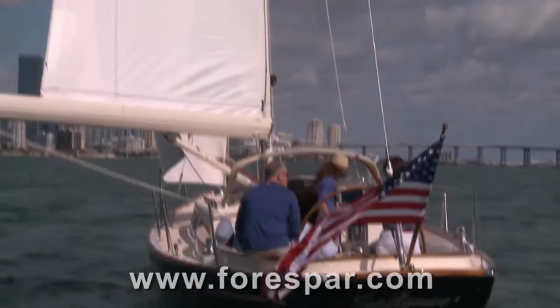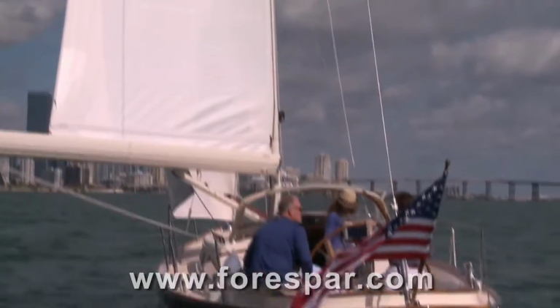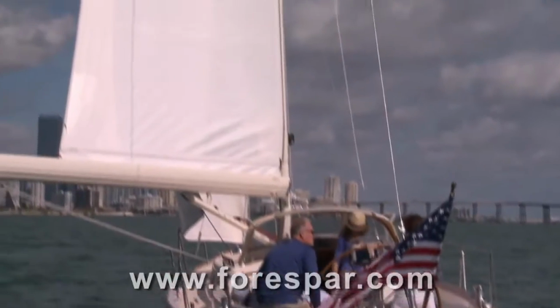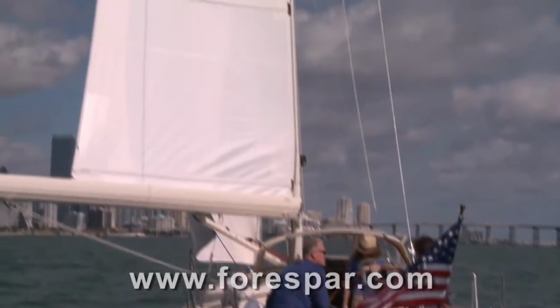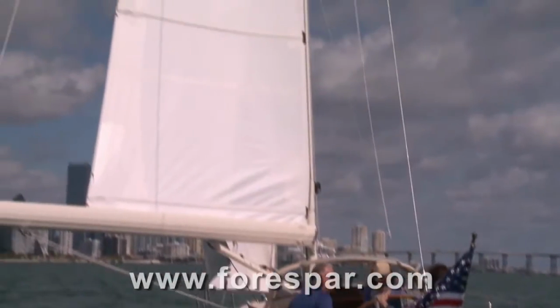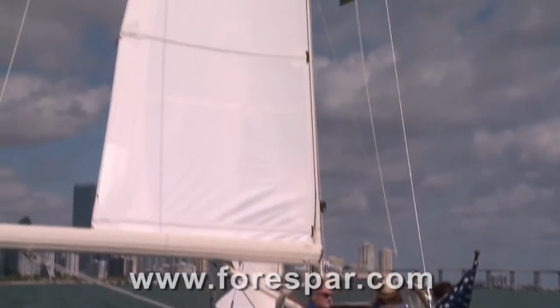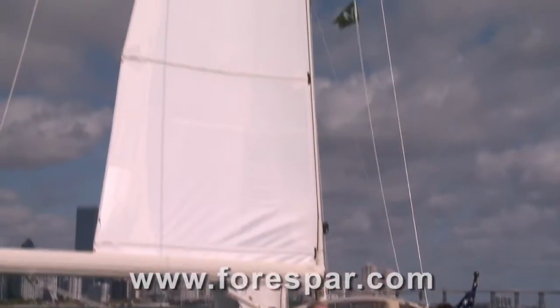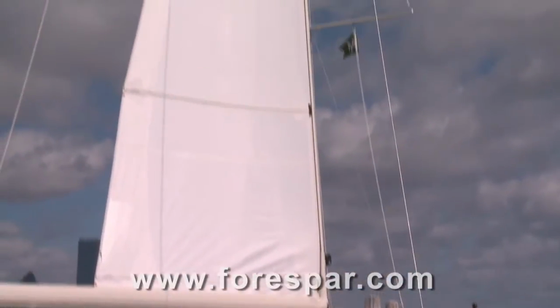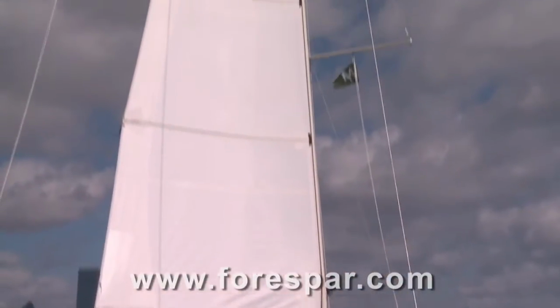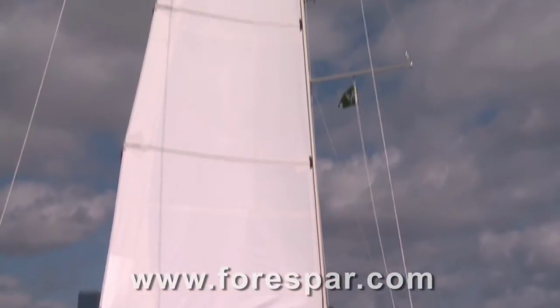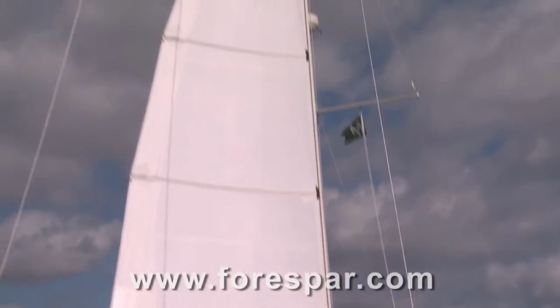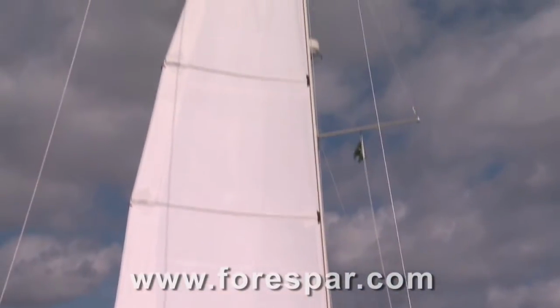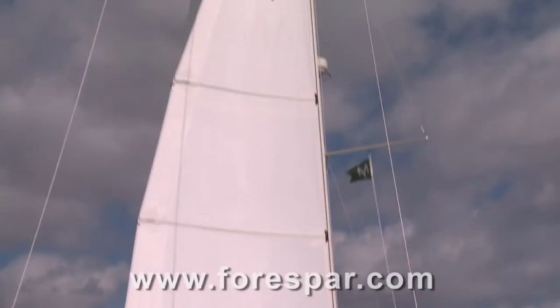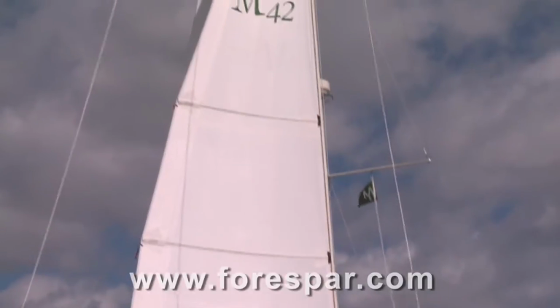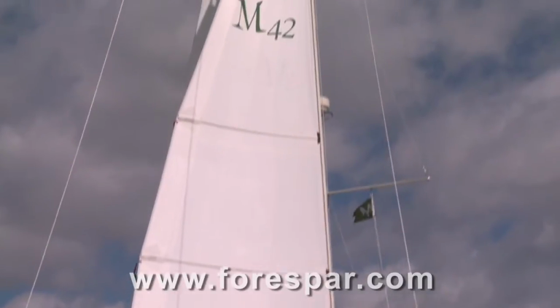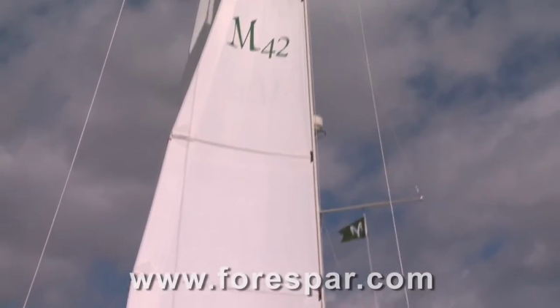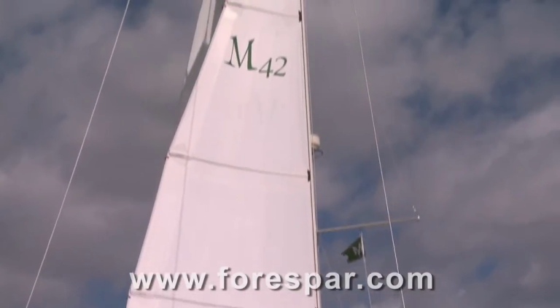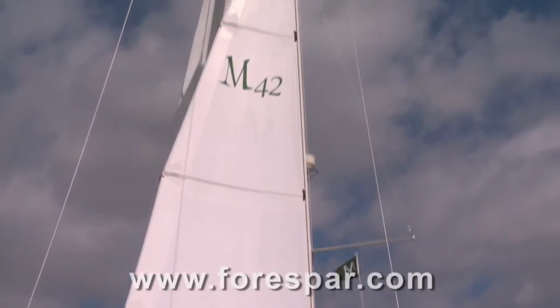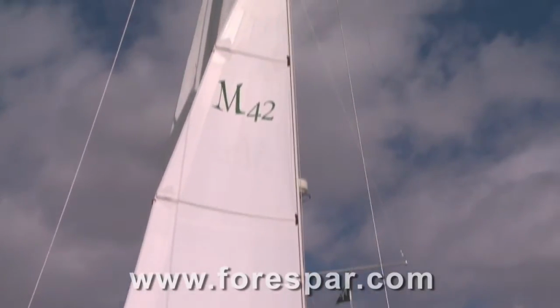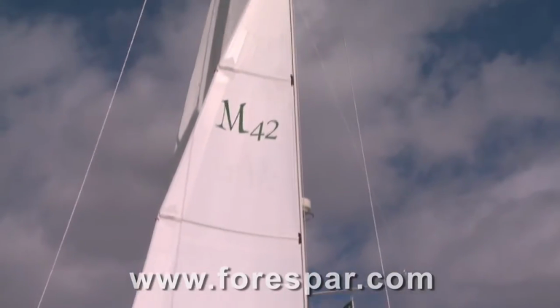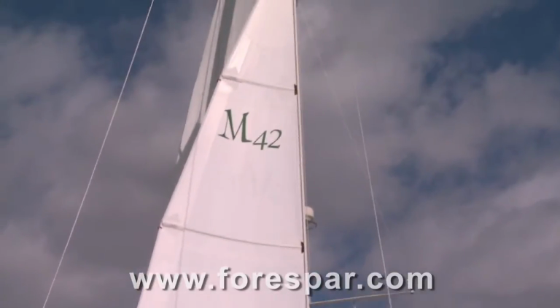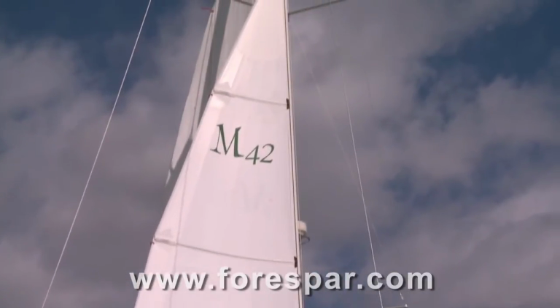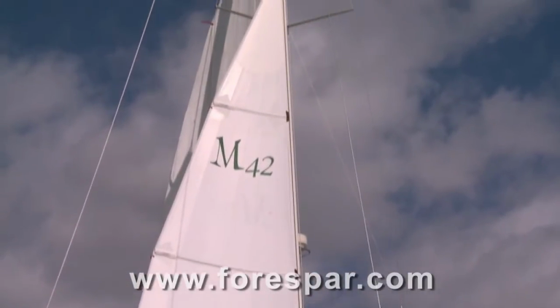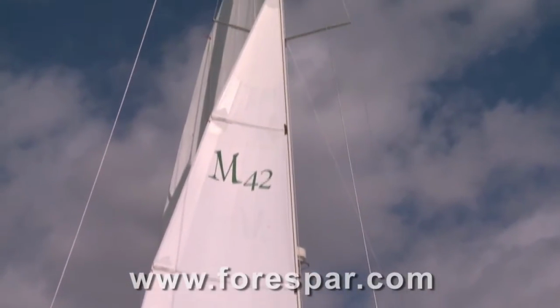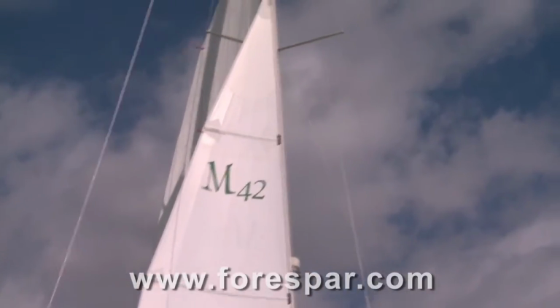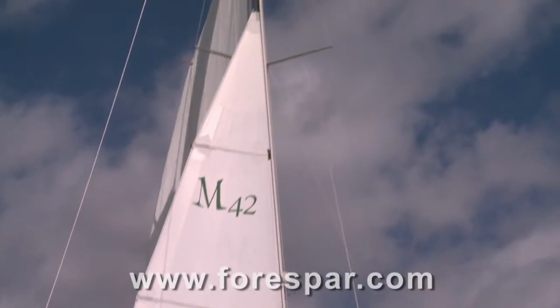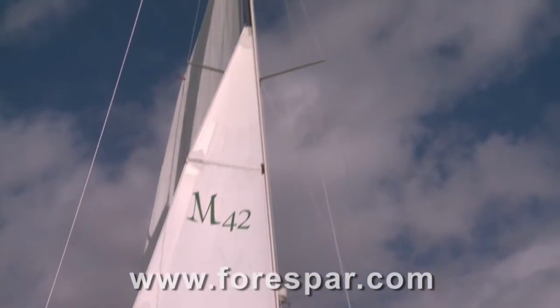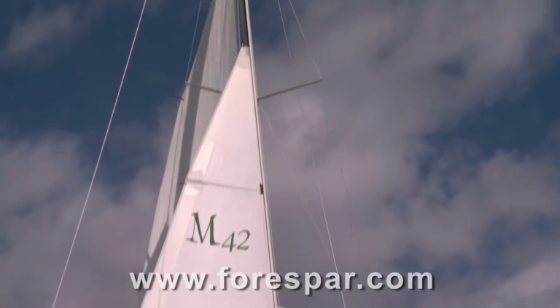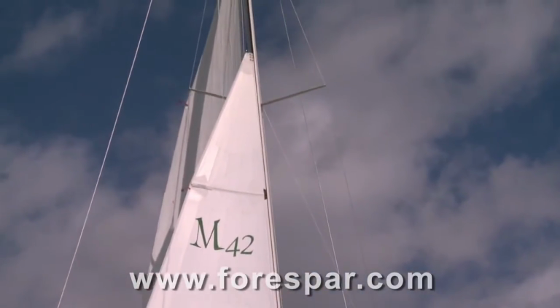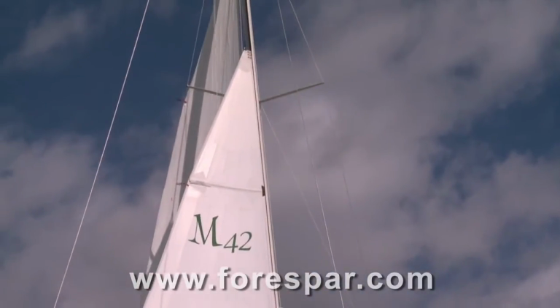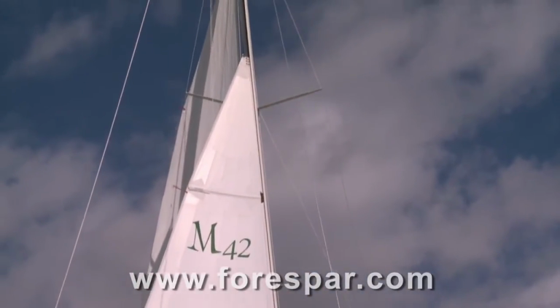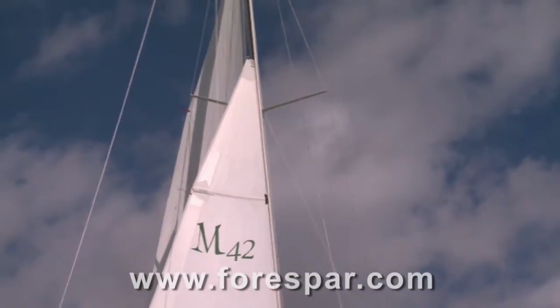We reef to the battens. The full battens not only provide great sail shape, they give a great visual reference on where the reef should be.